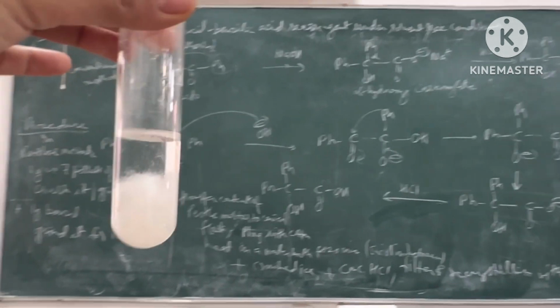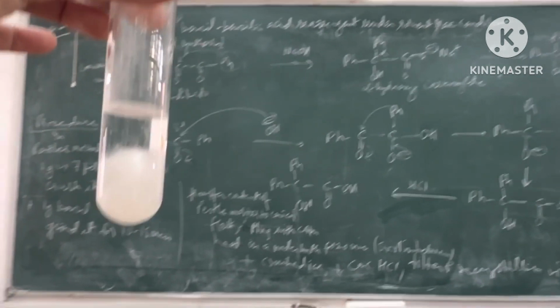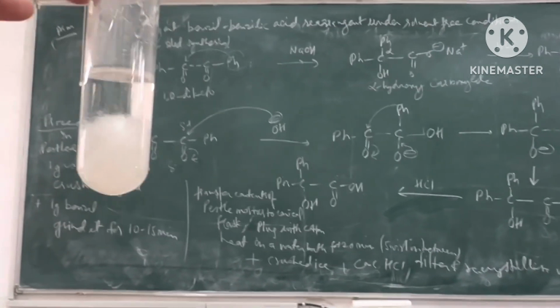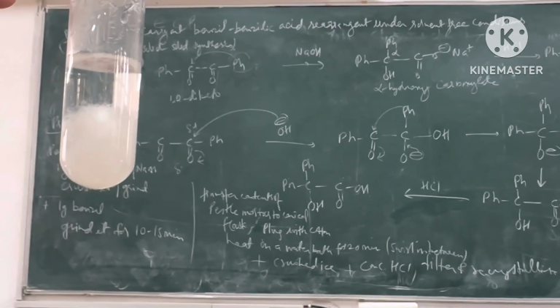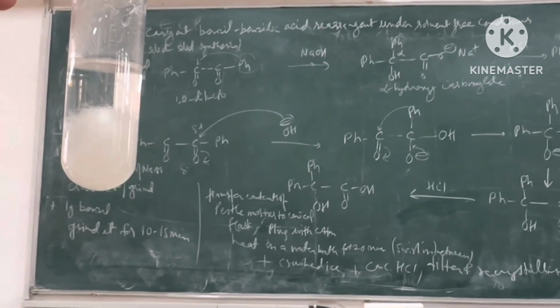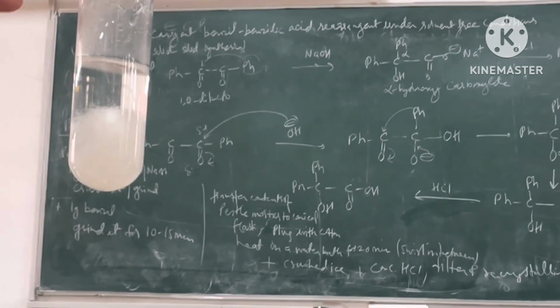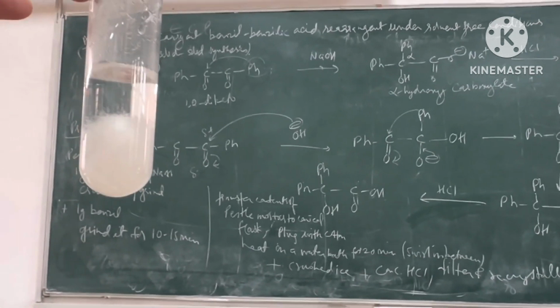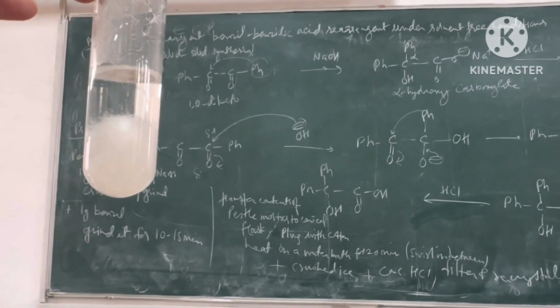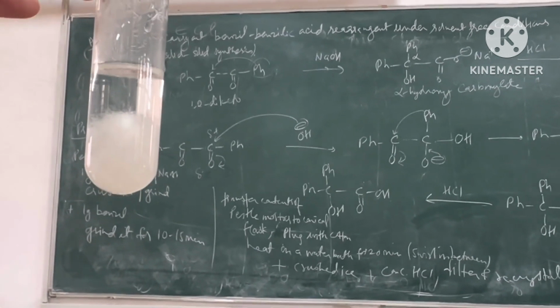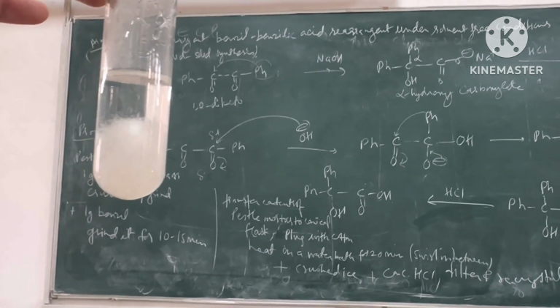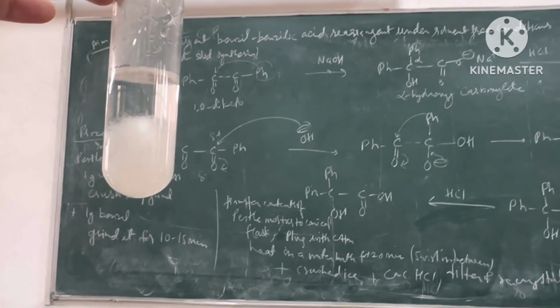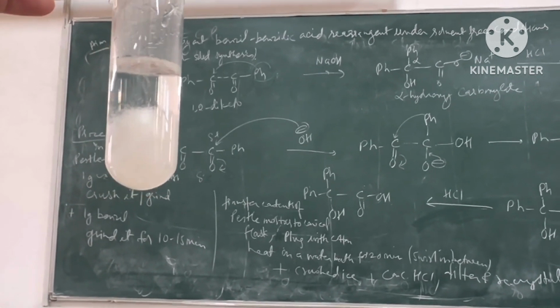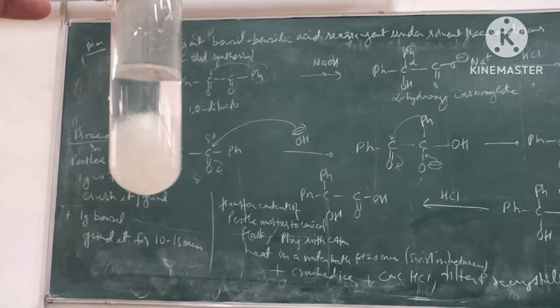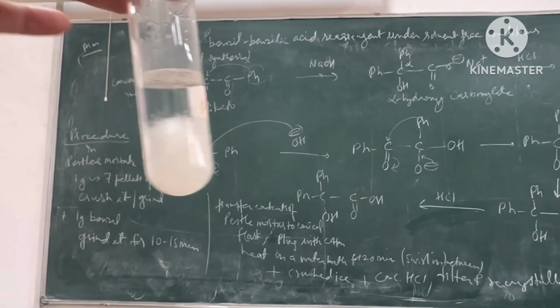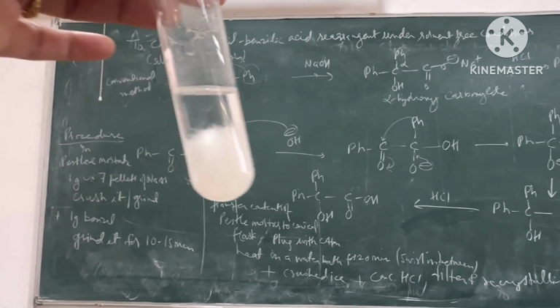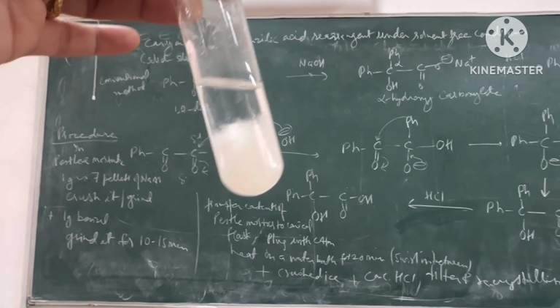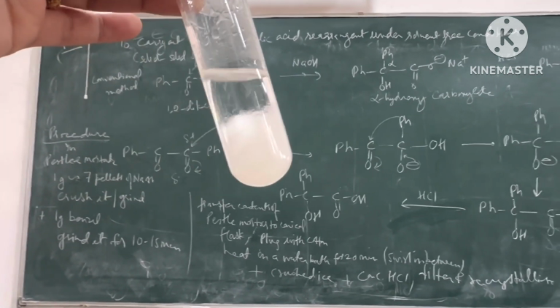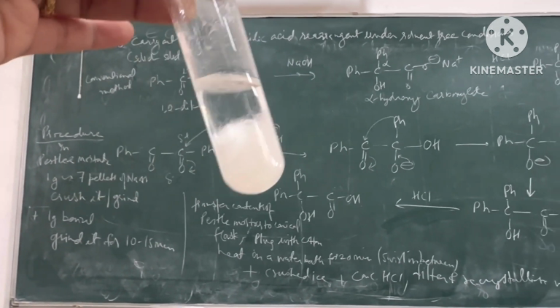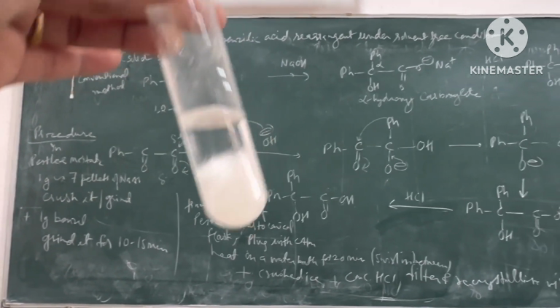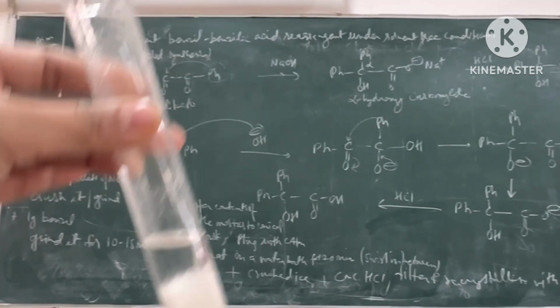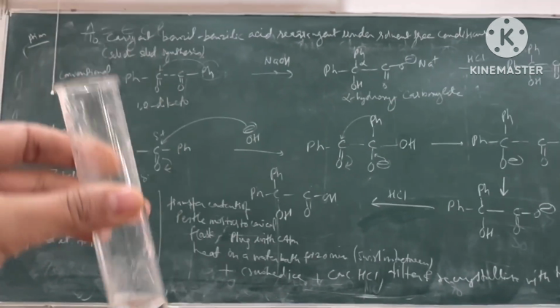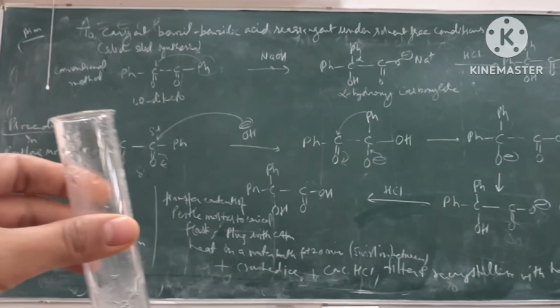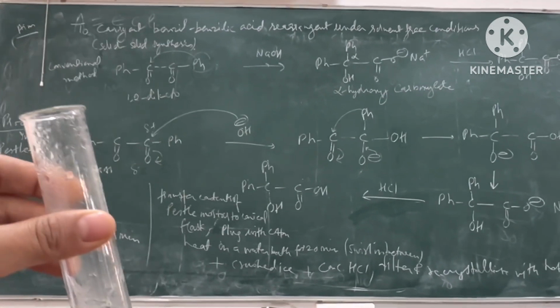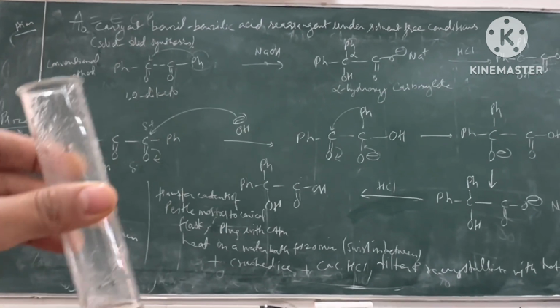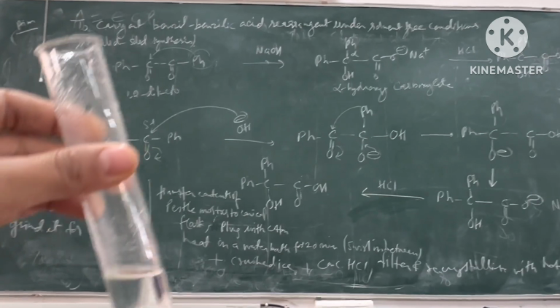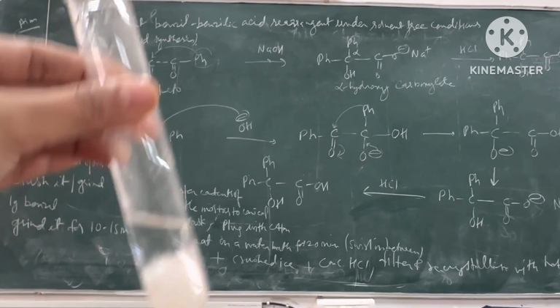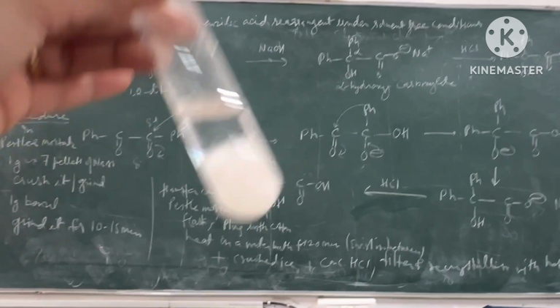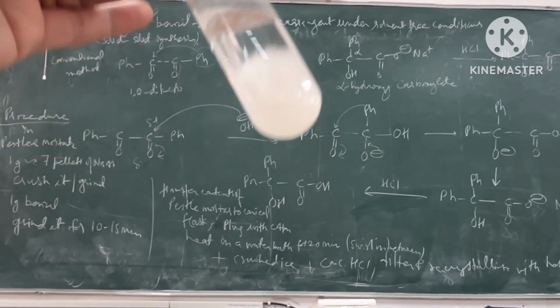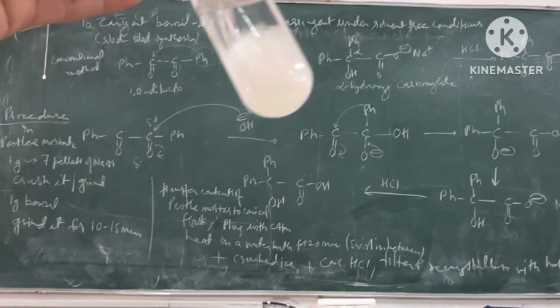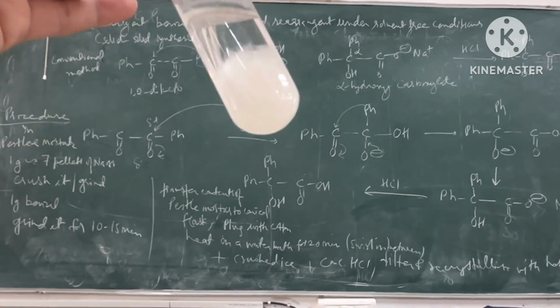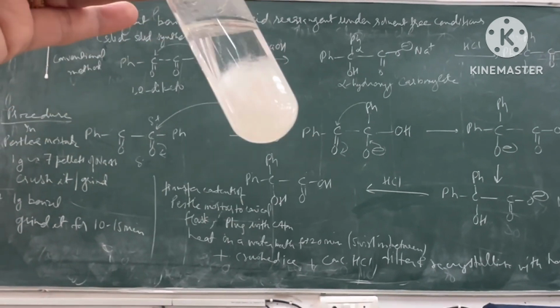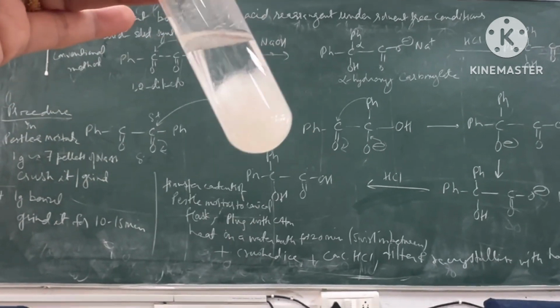These crystals are then filtered, dried, and the melting point is recorded.